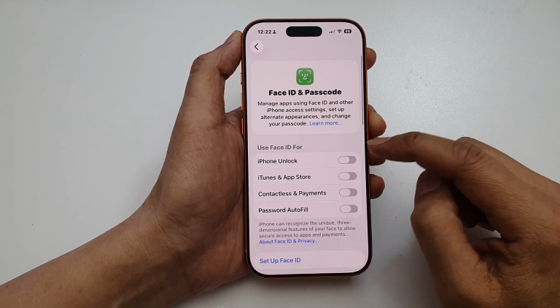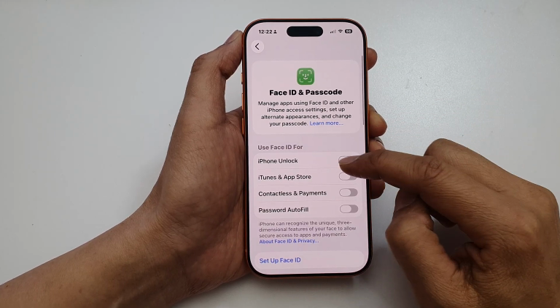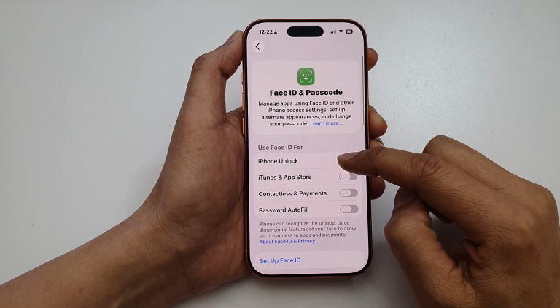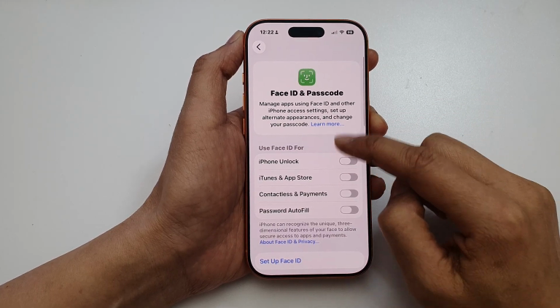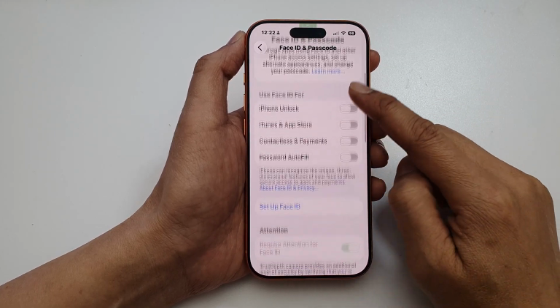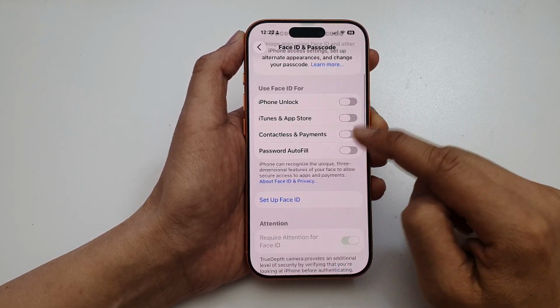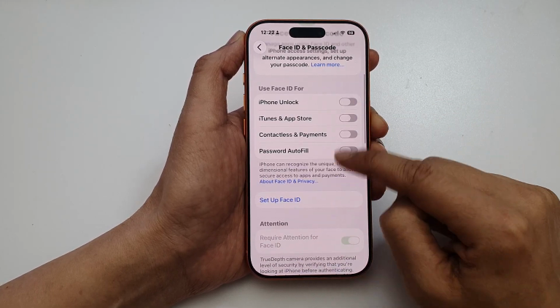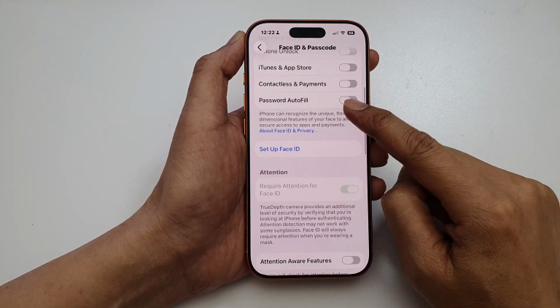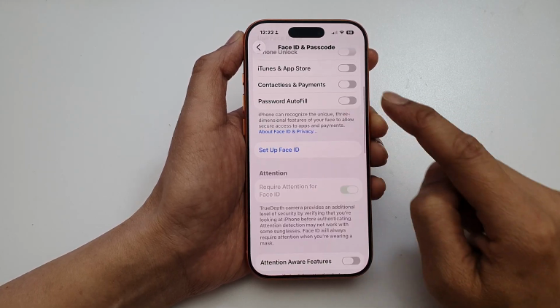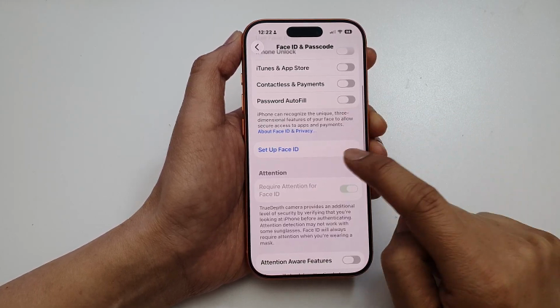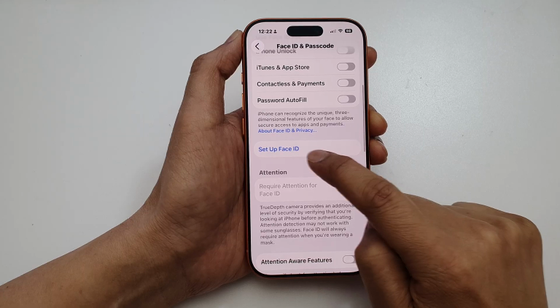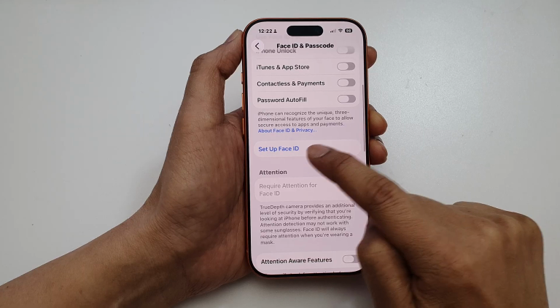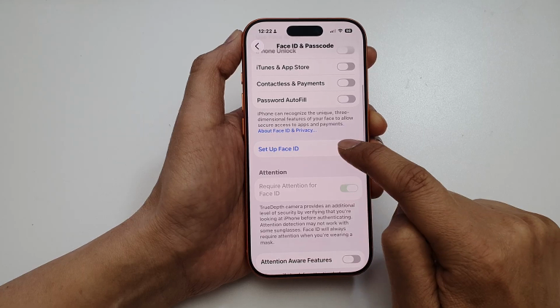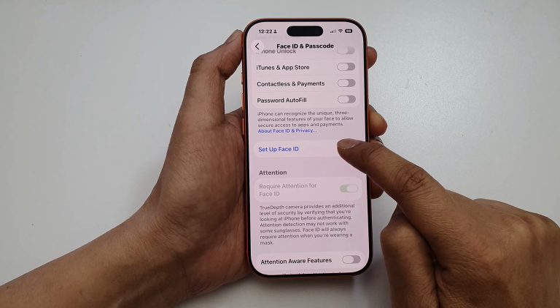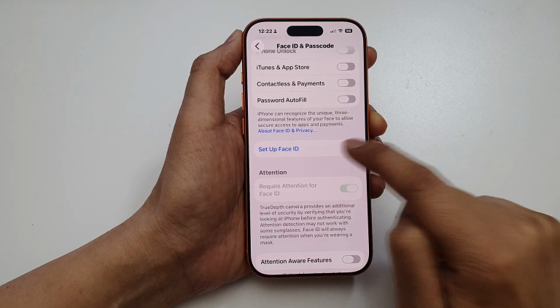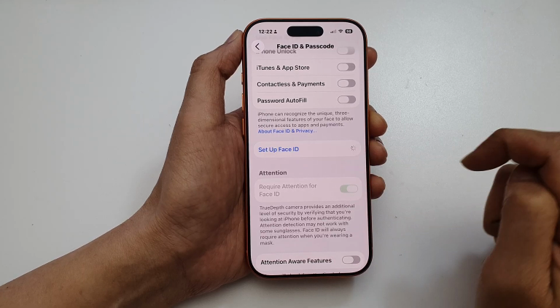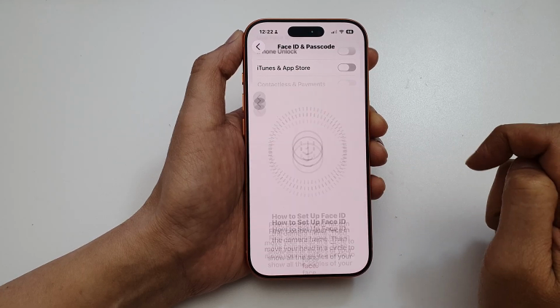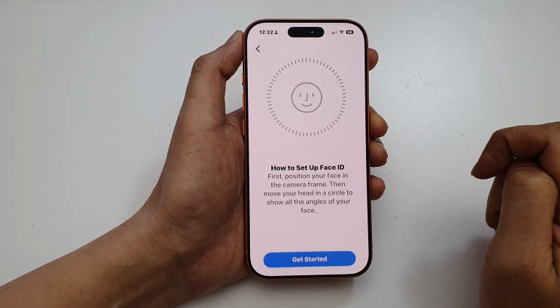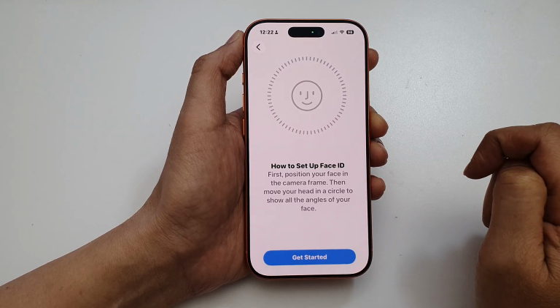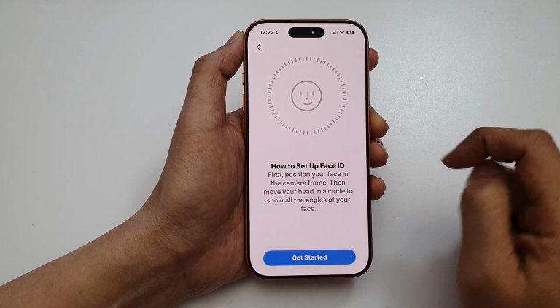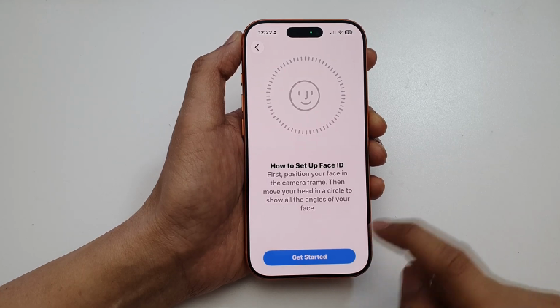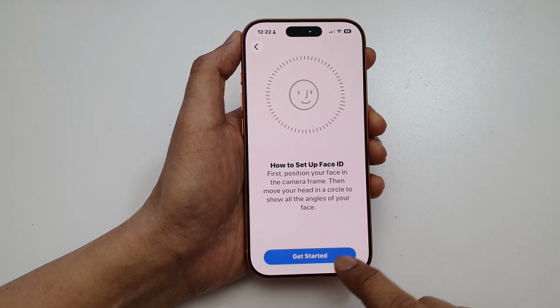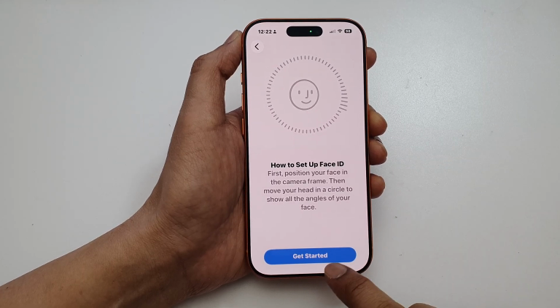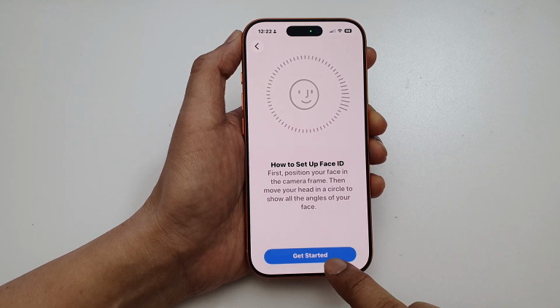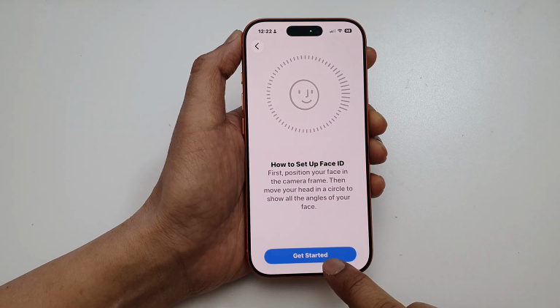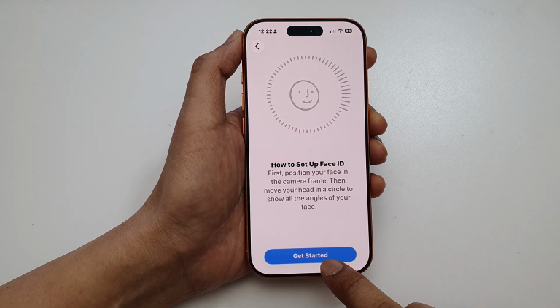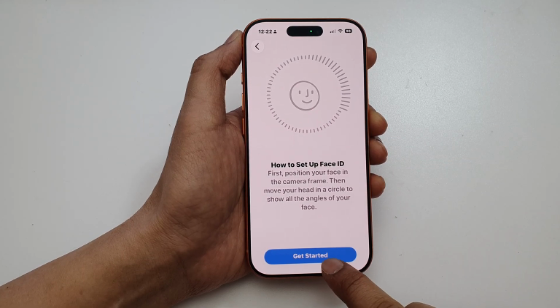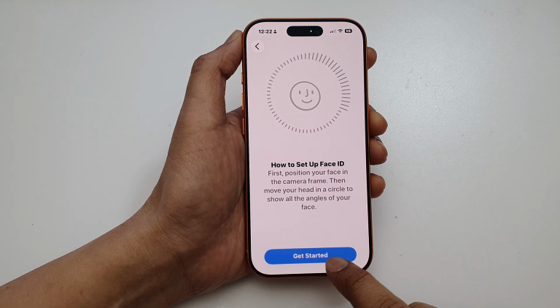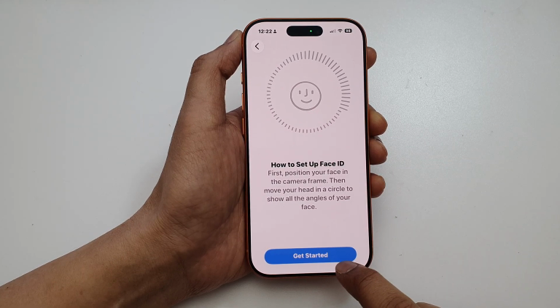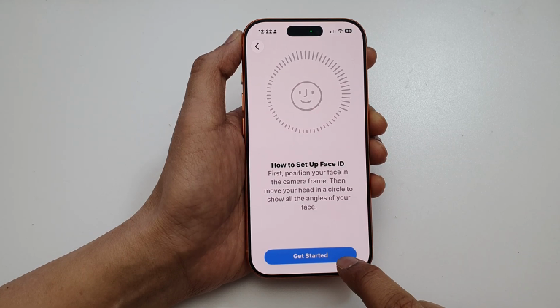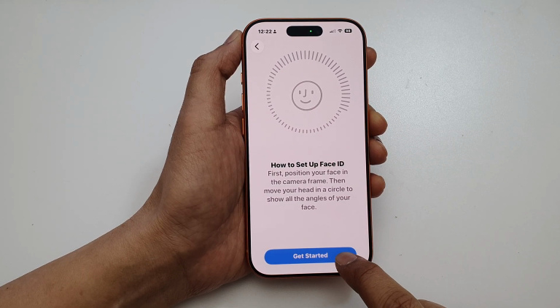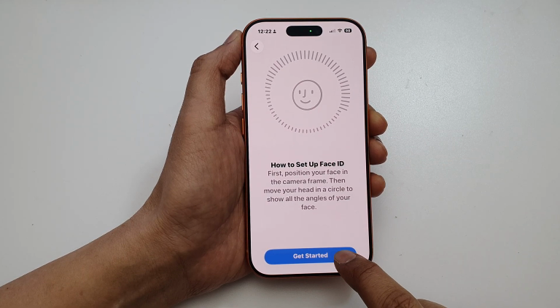Here, we go down and tap on Setup Face ID. Then, tap on Get Started.